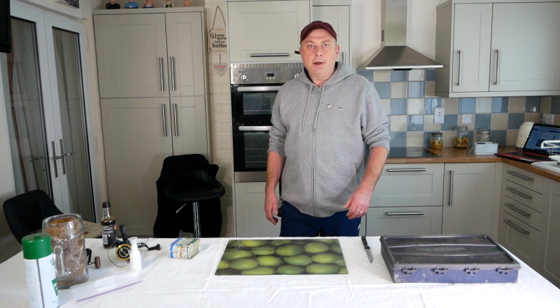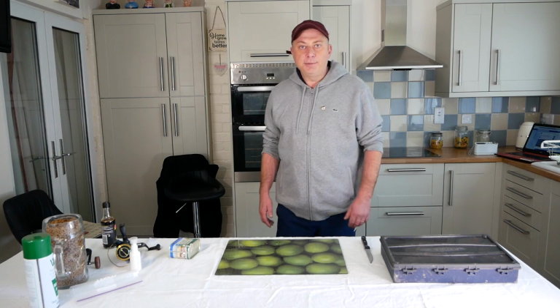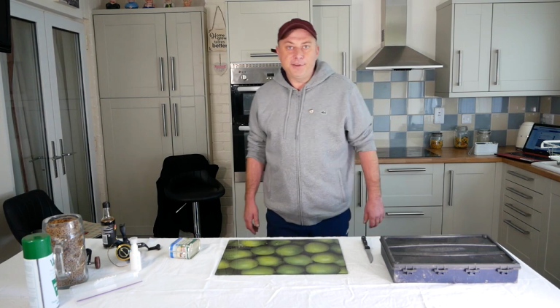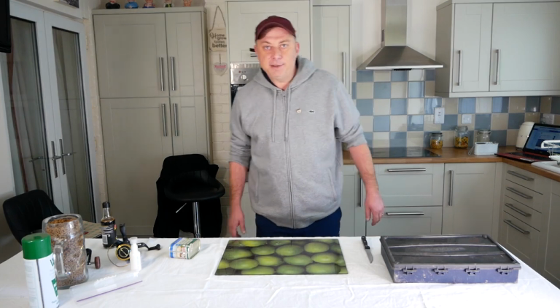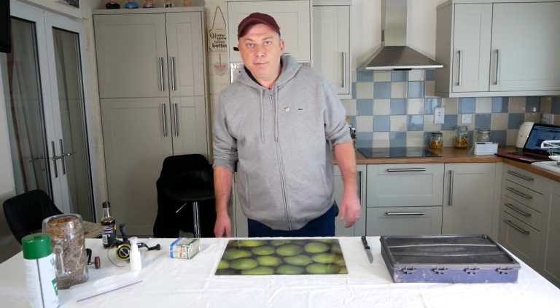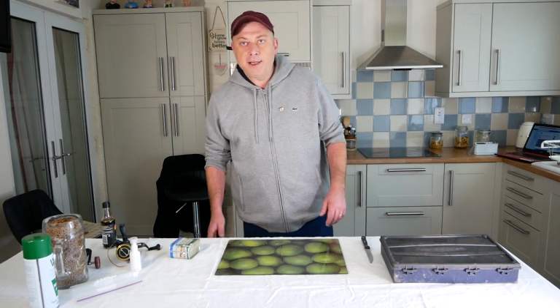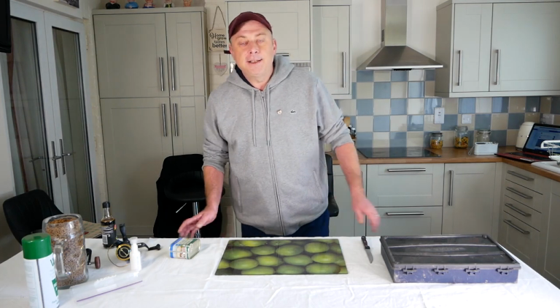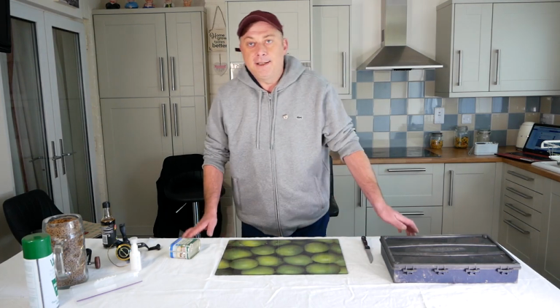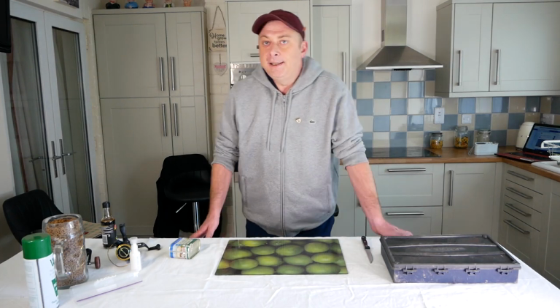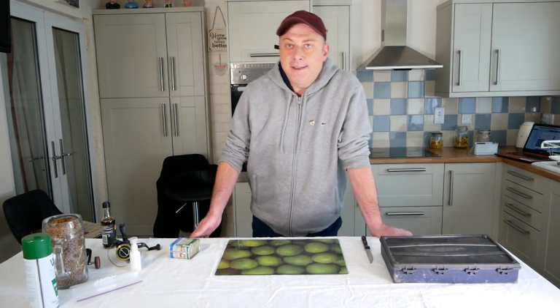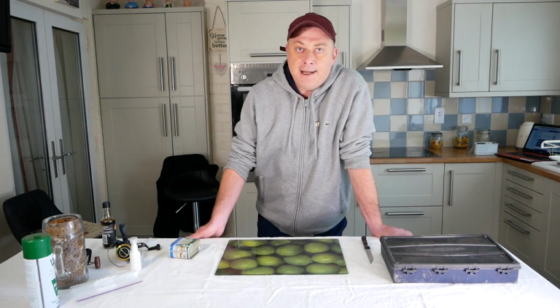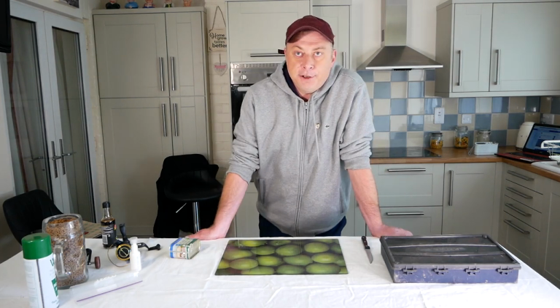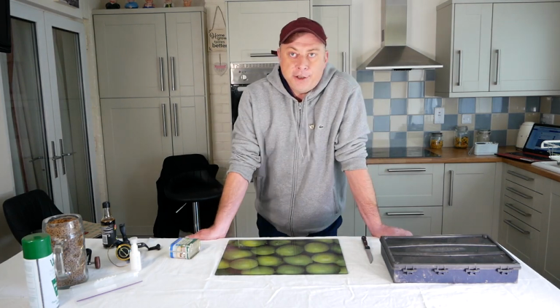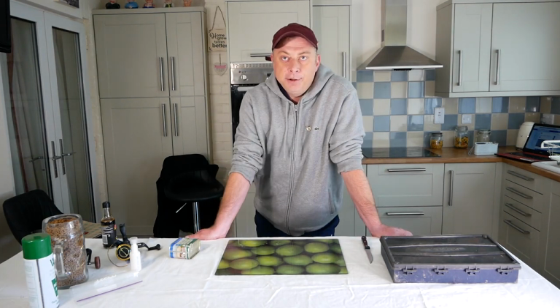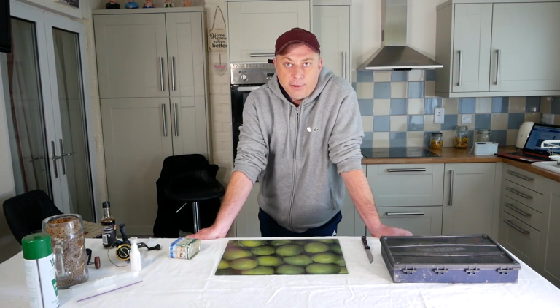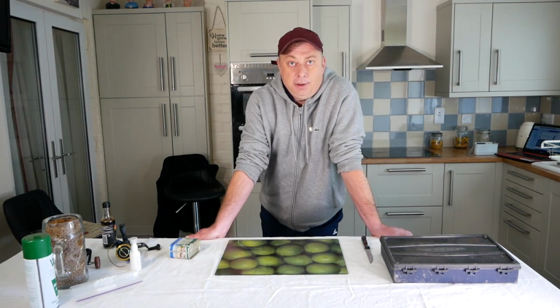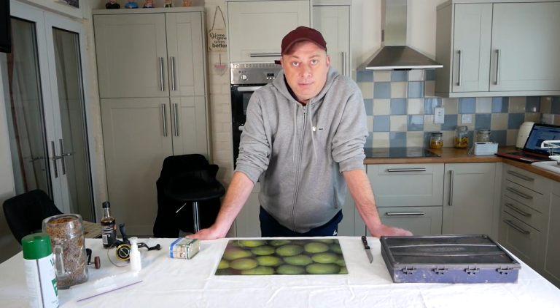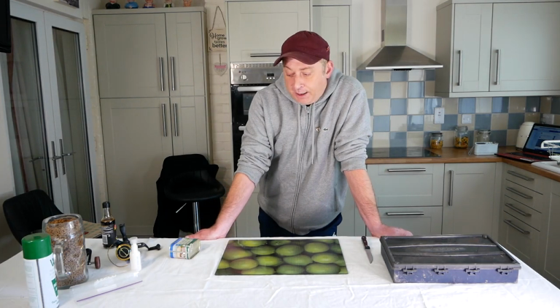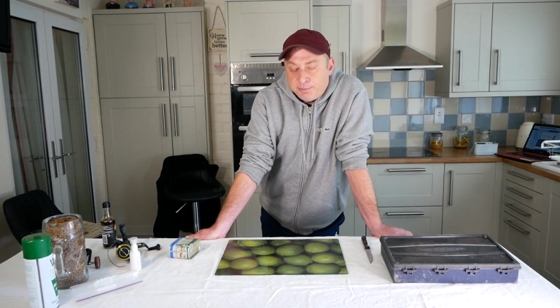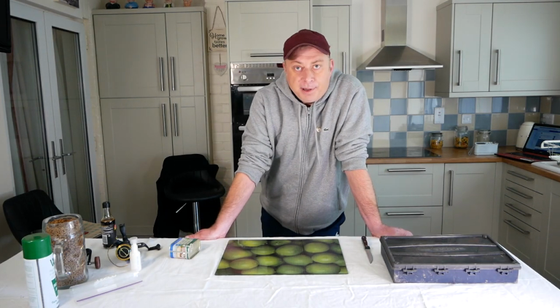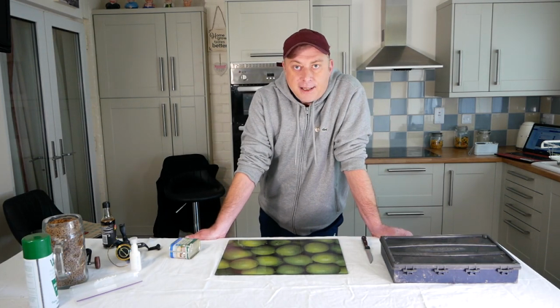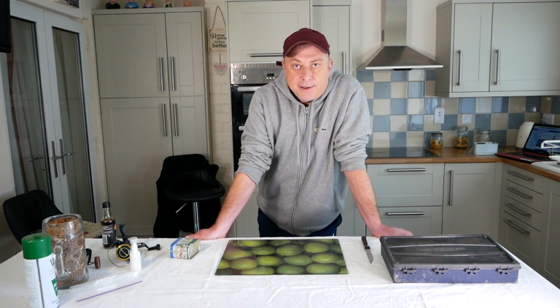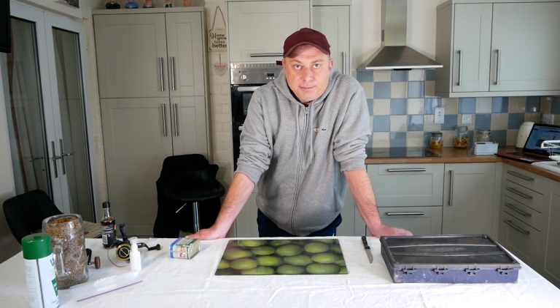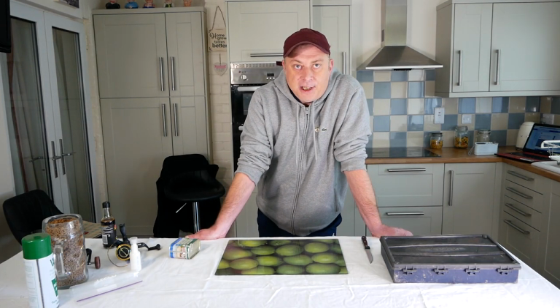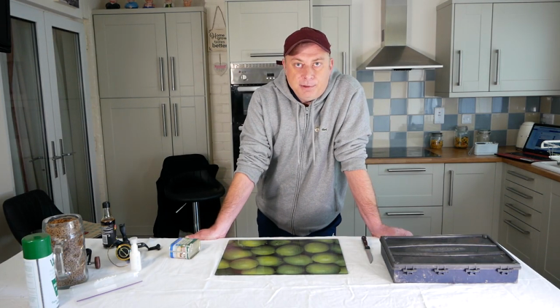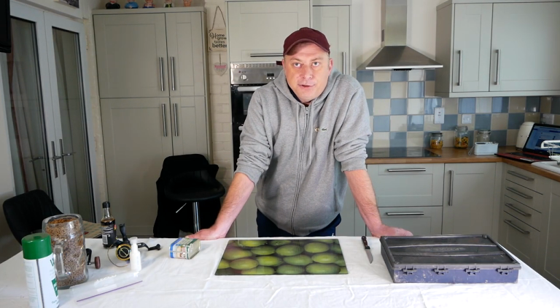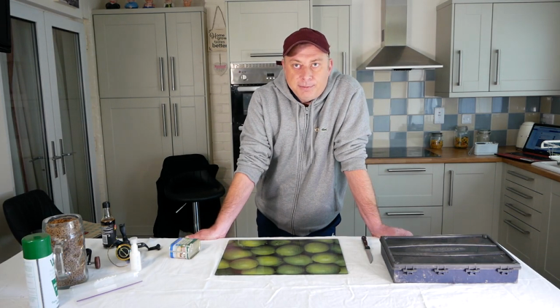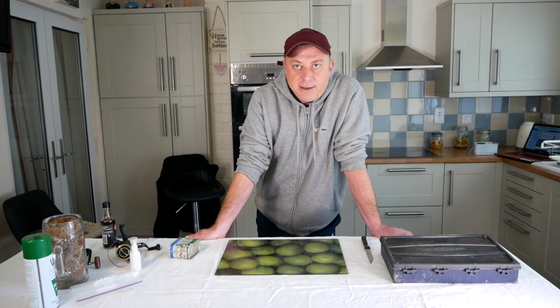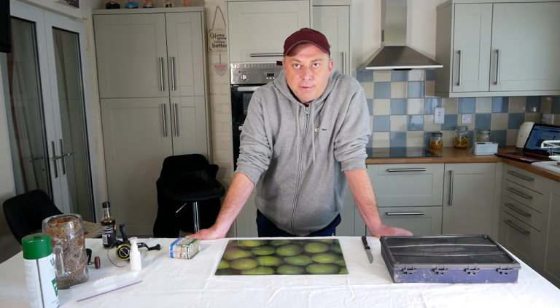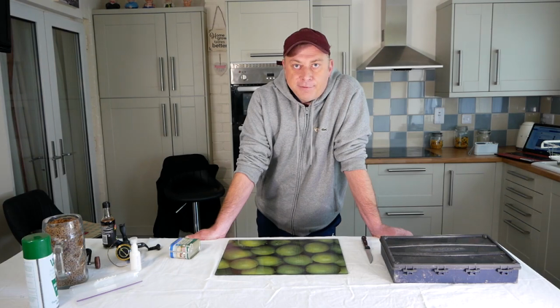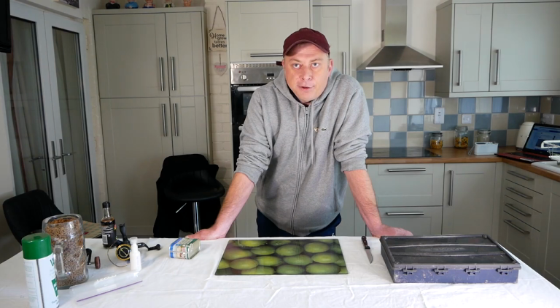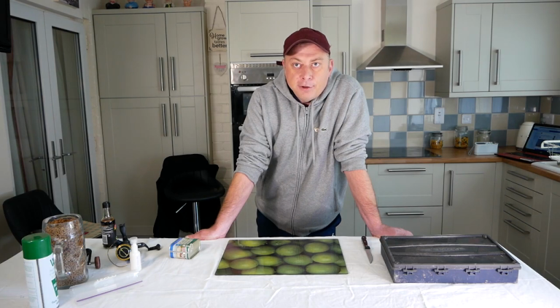Welcome to Fishing with Wayne. Today I'm going to show you how to prepare some cheap luncheon meat ready for the hook.